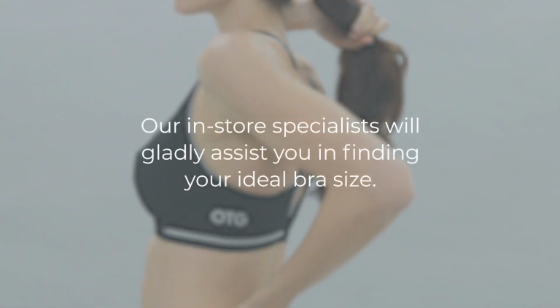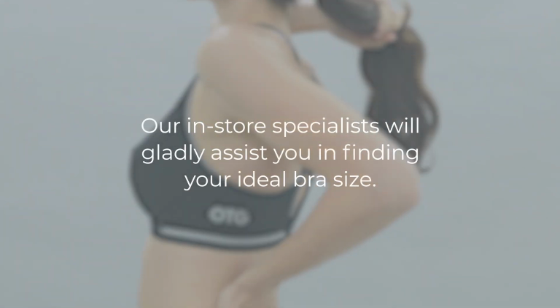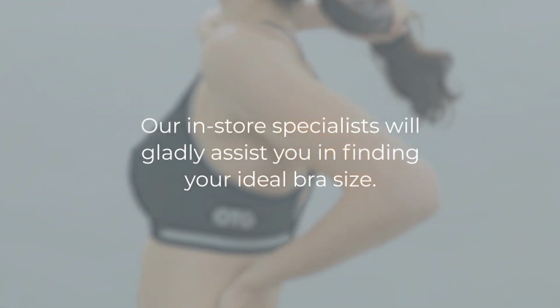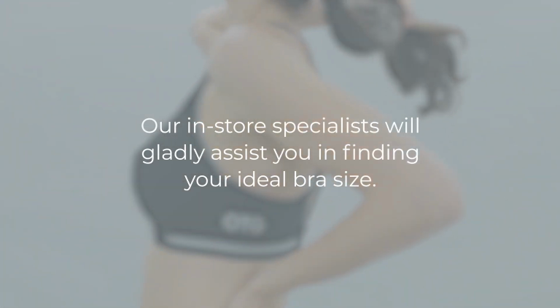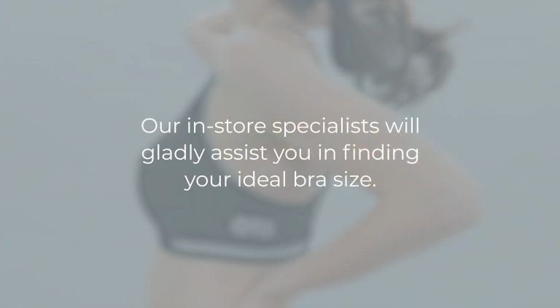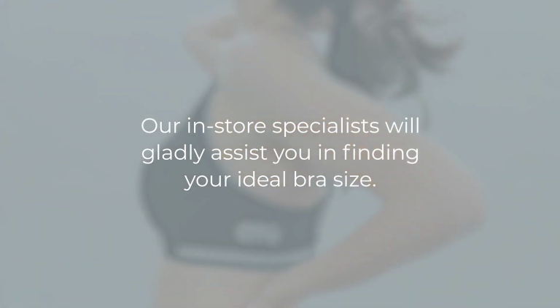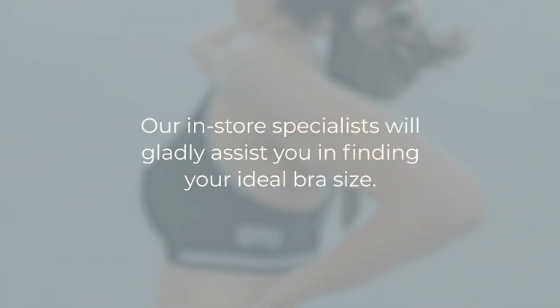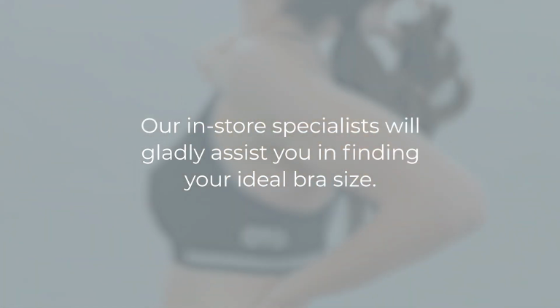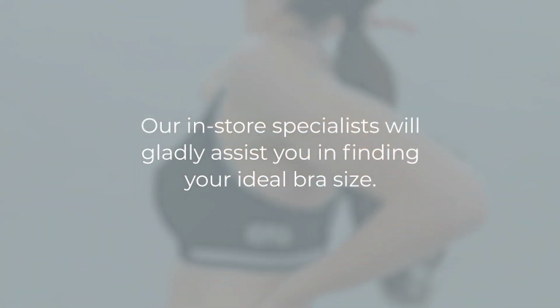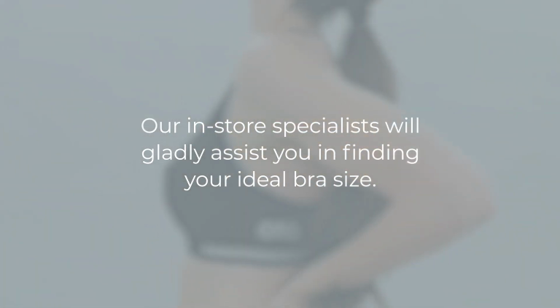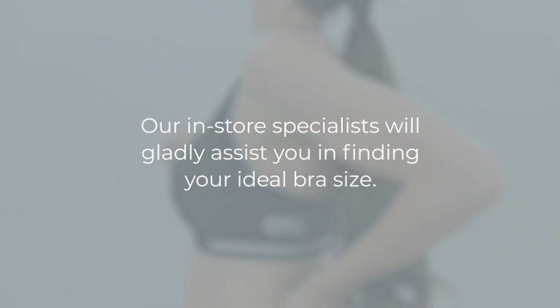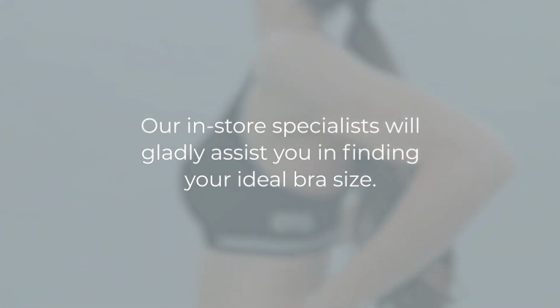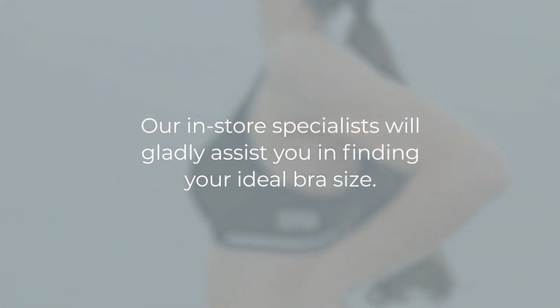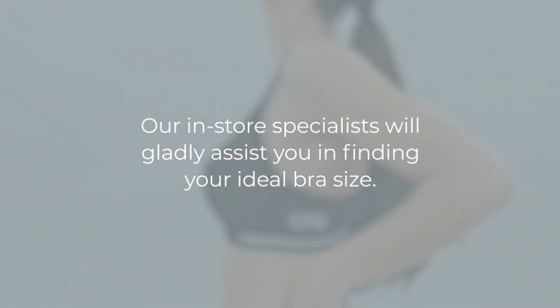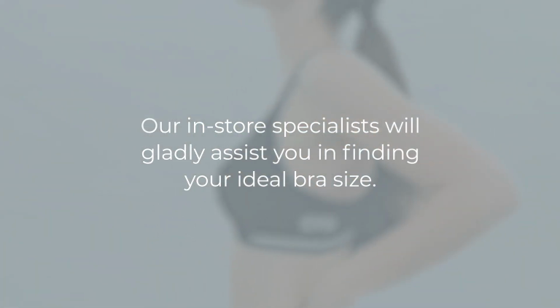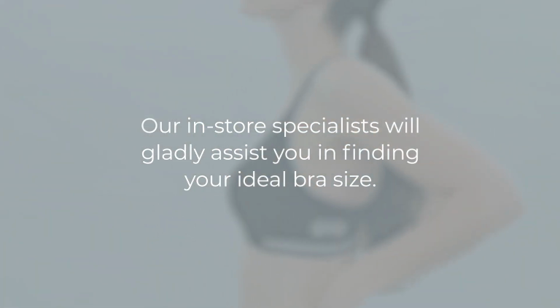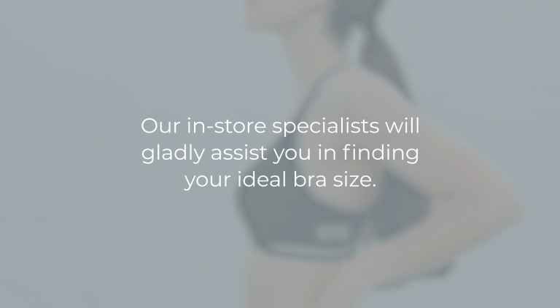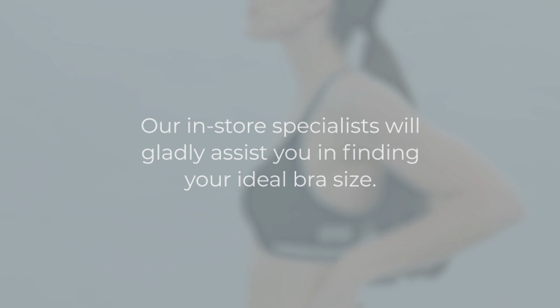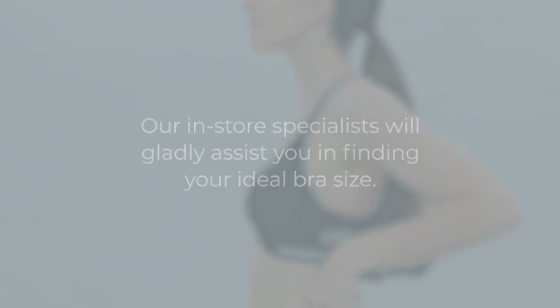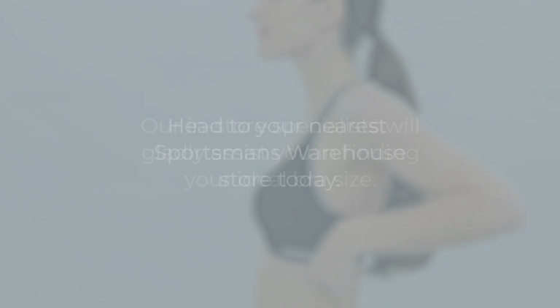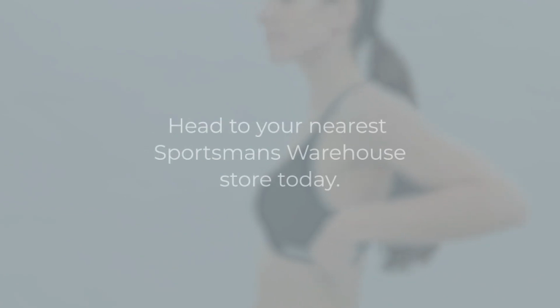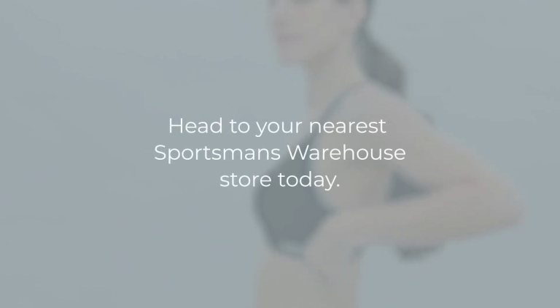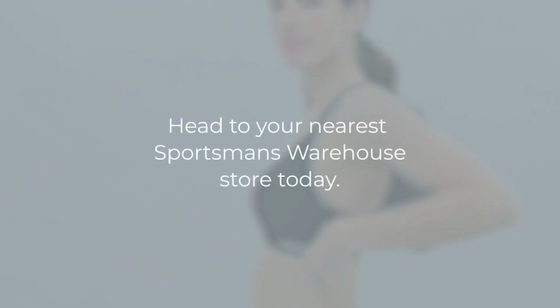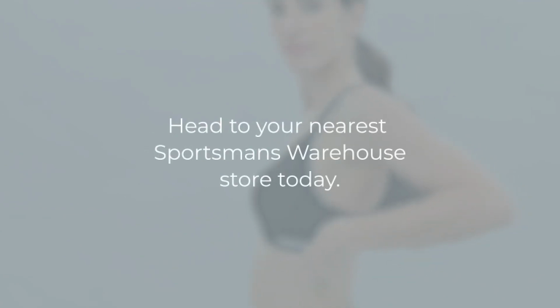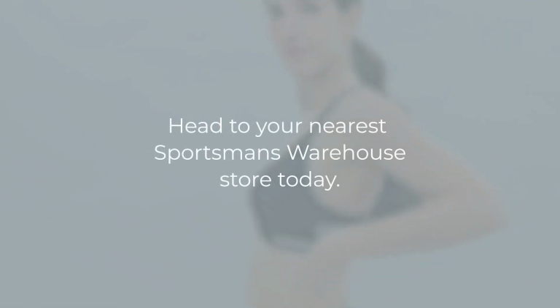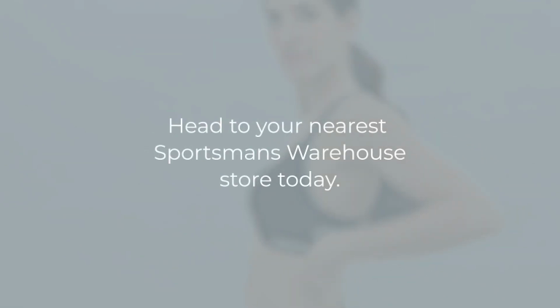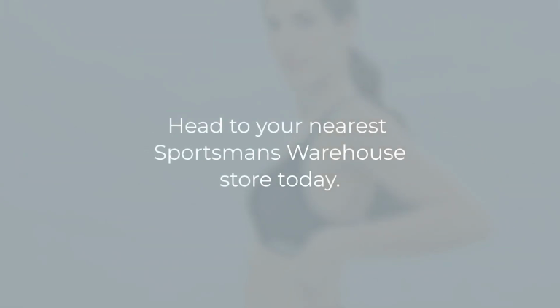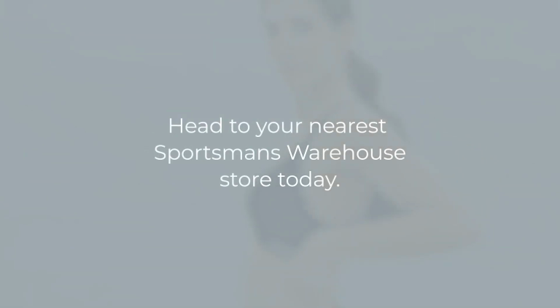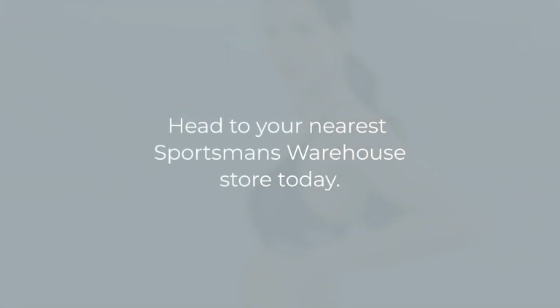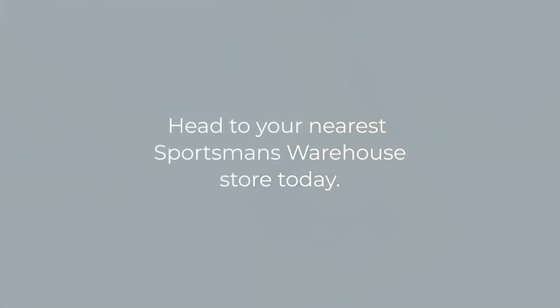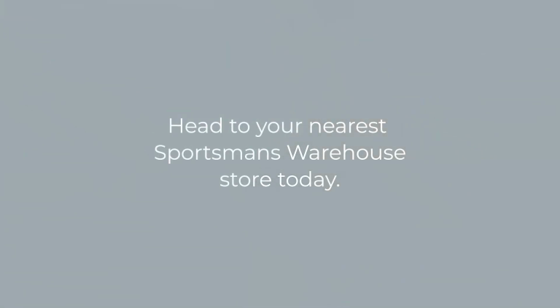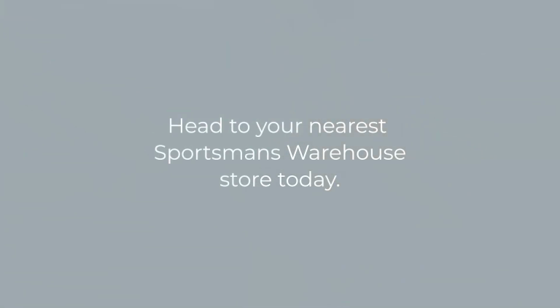Our in-store specialists will gladly help you in finding your ideal bra size. Head to your nearest Altman's warehouse store today.